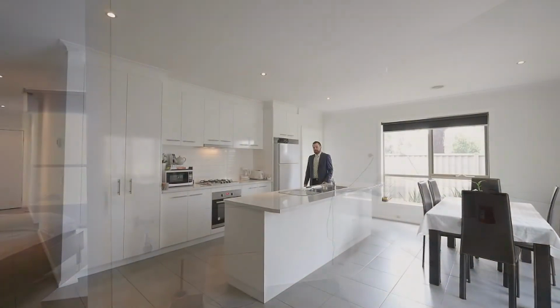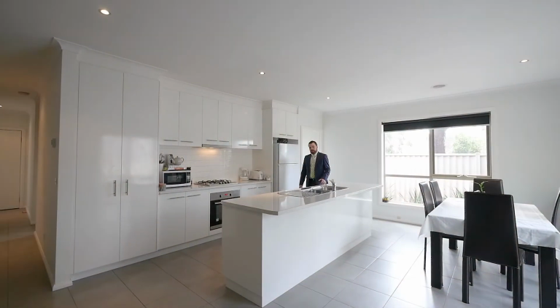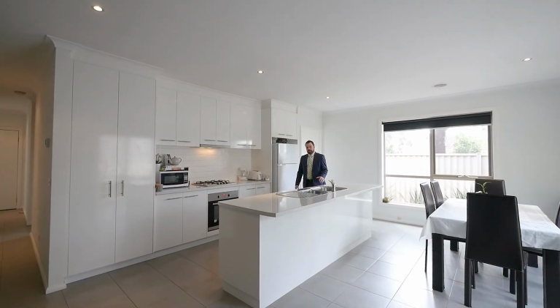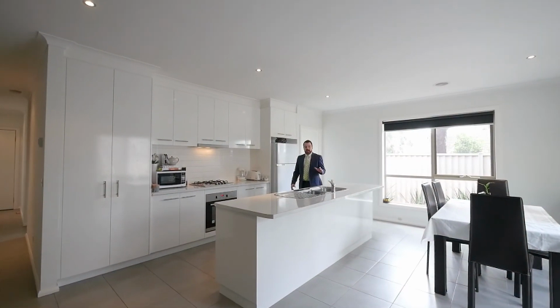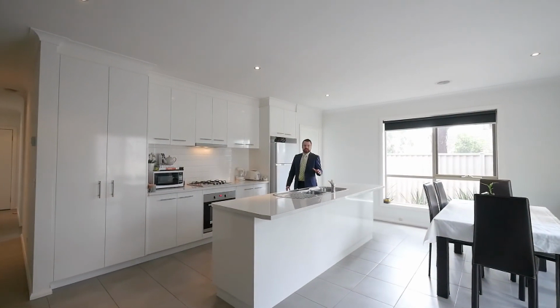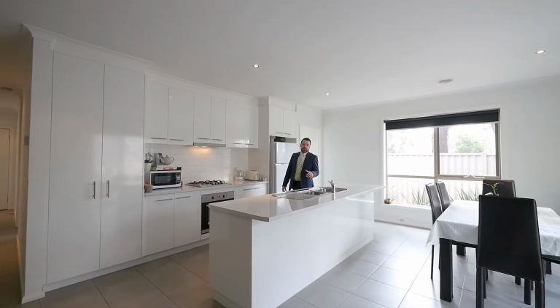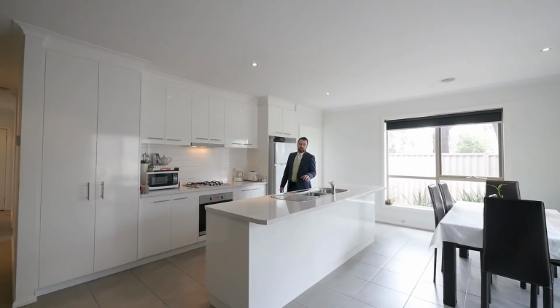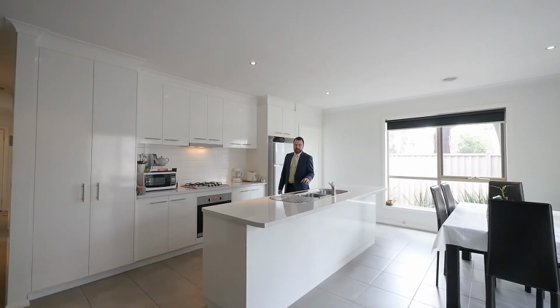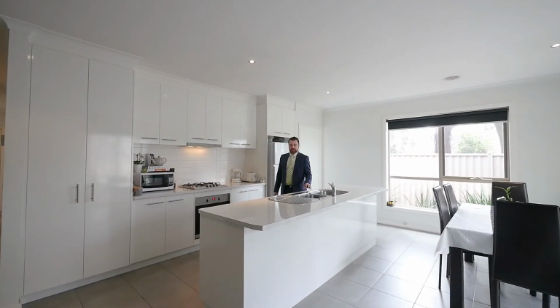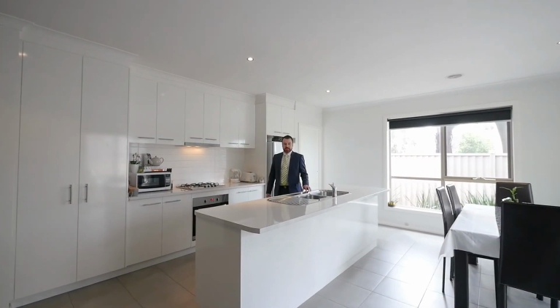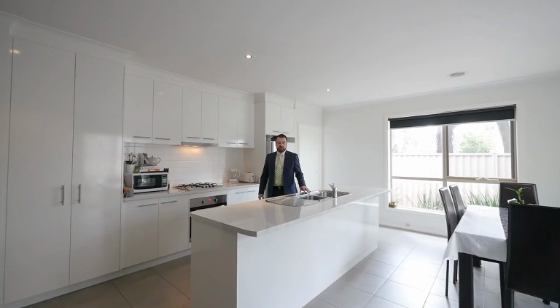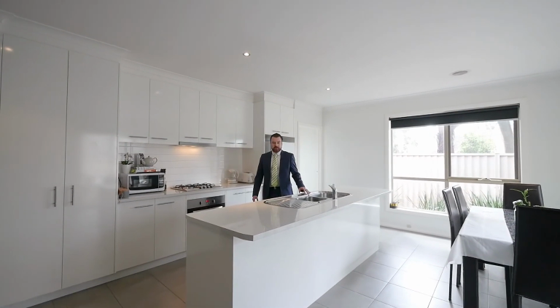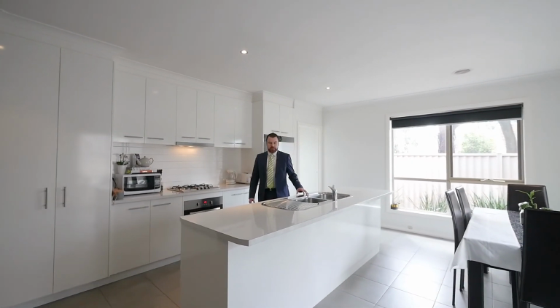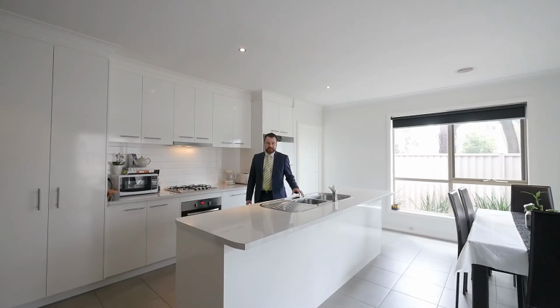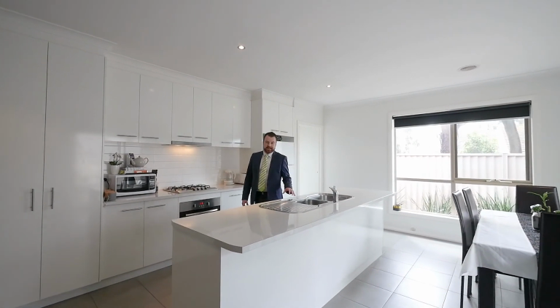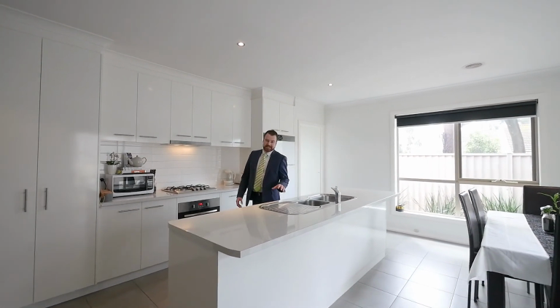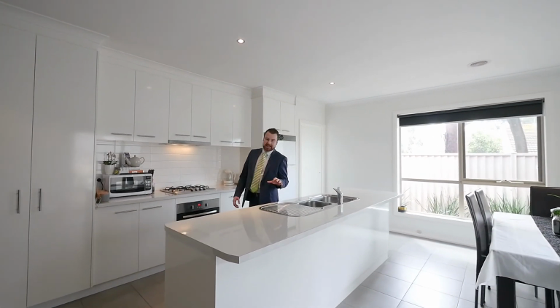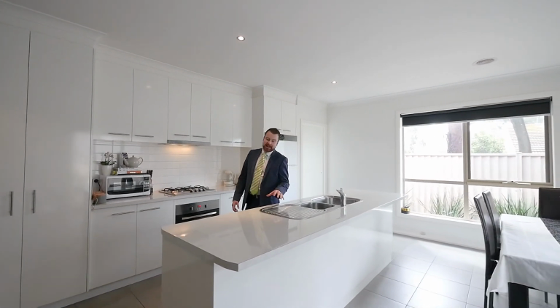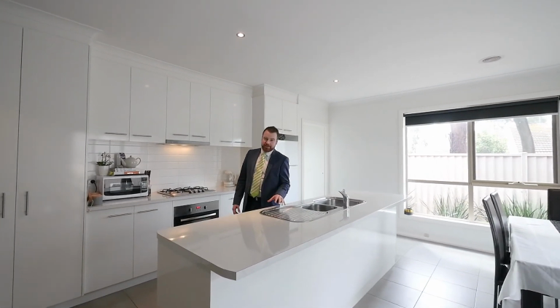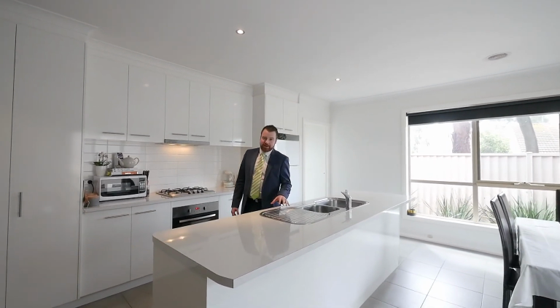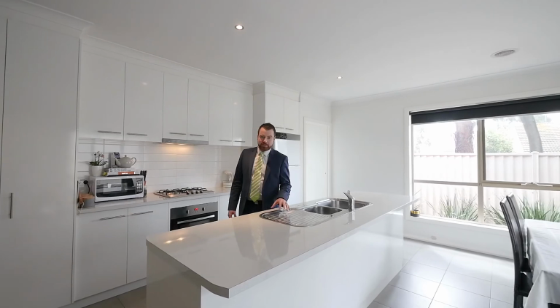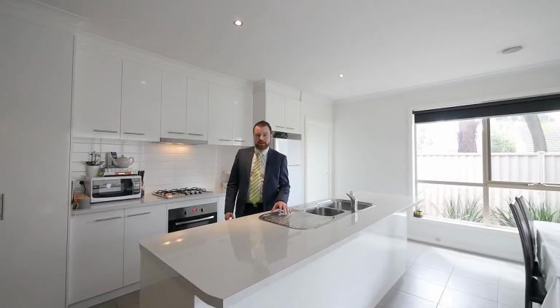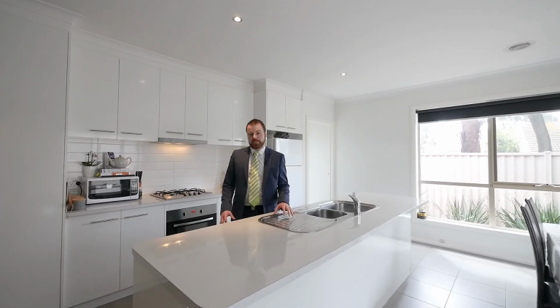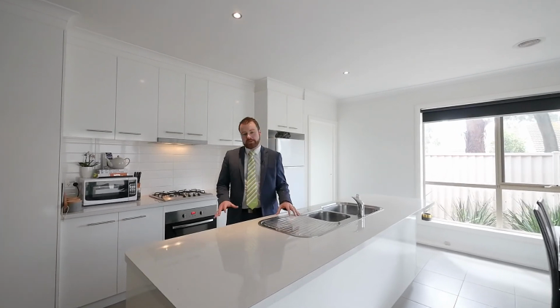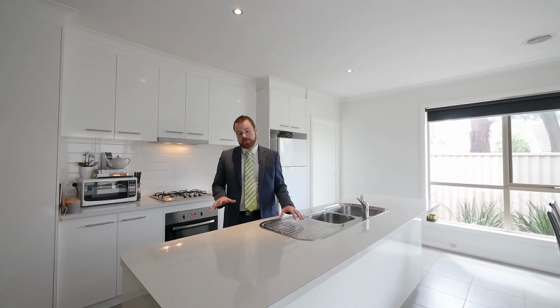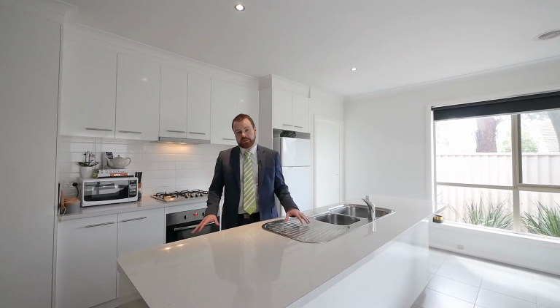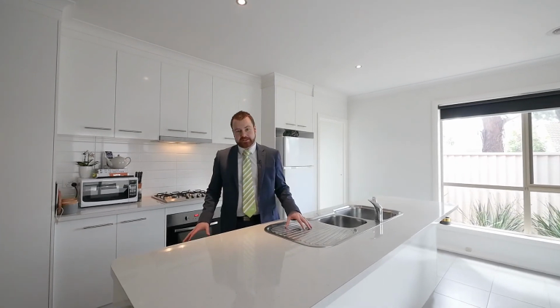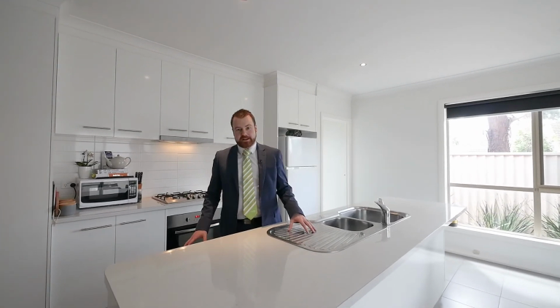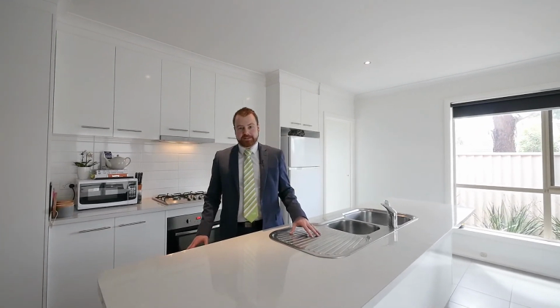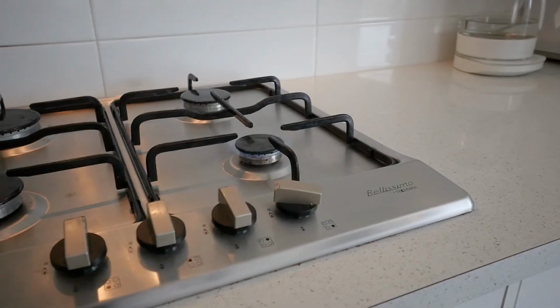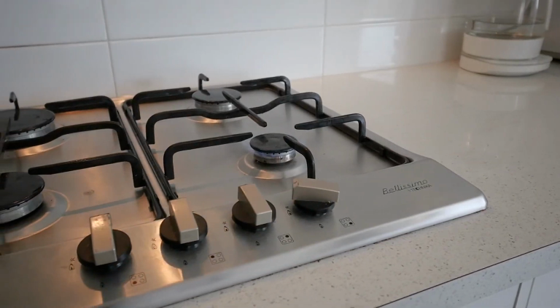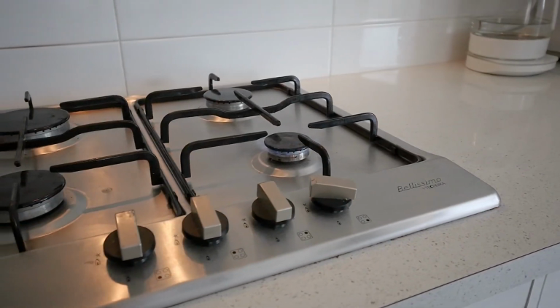This large open-plan kitchen, dining, living area is the heart of the home and it boasts quality stainless steel appliances.